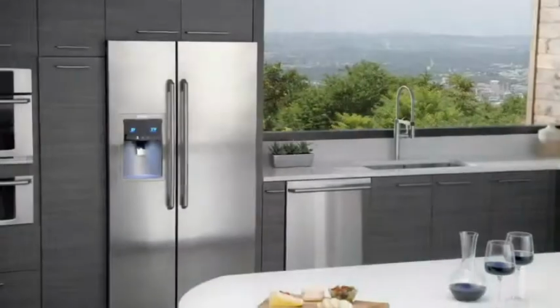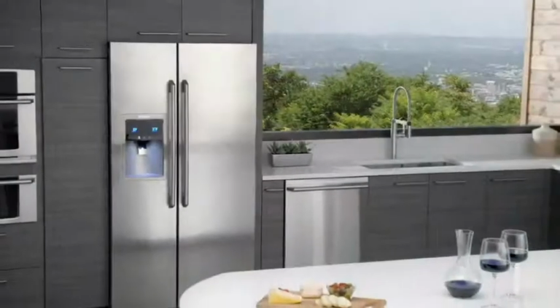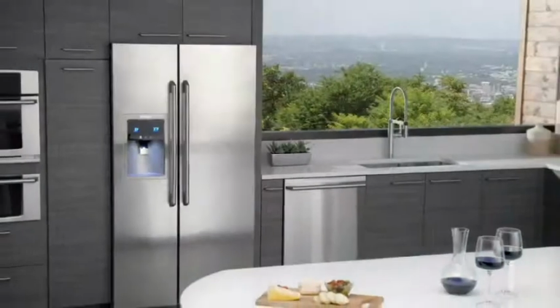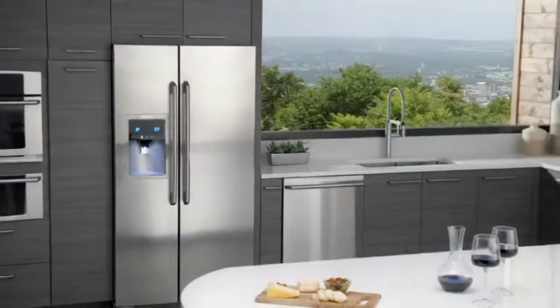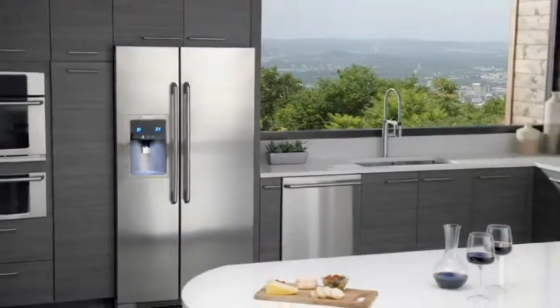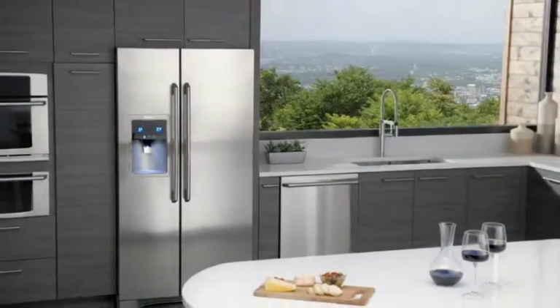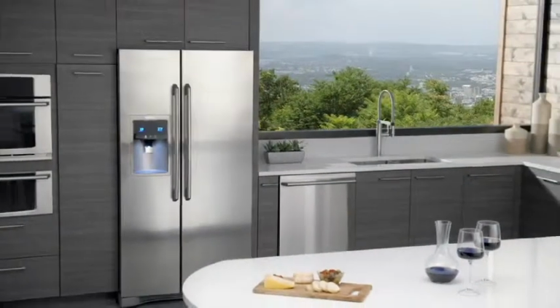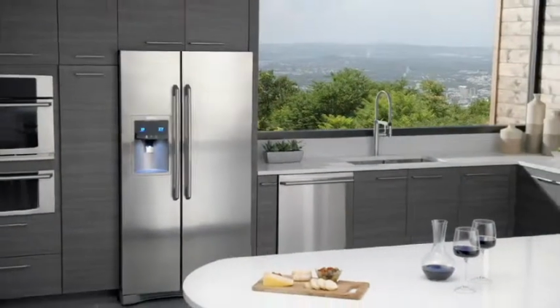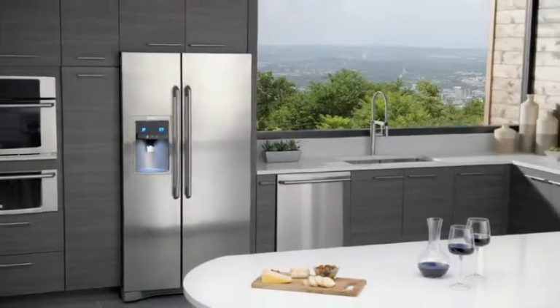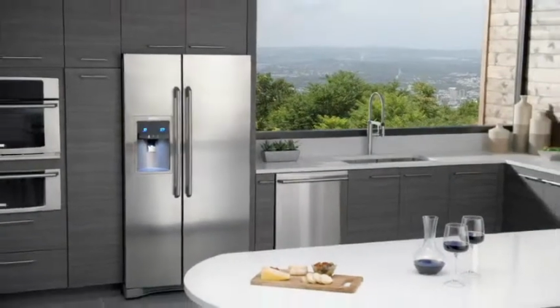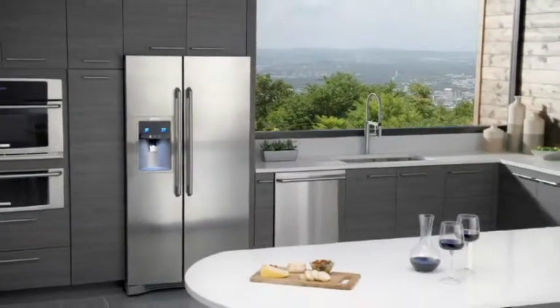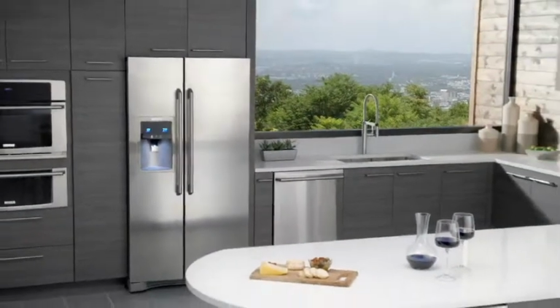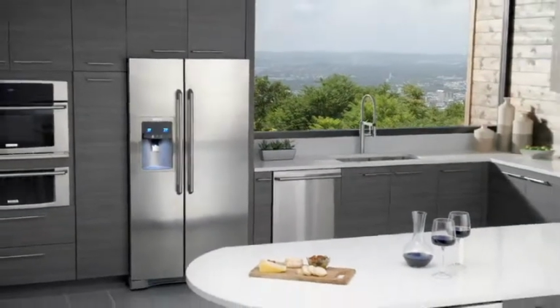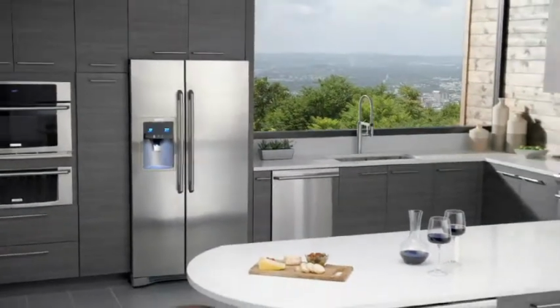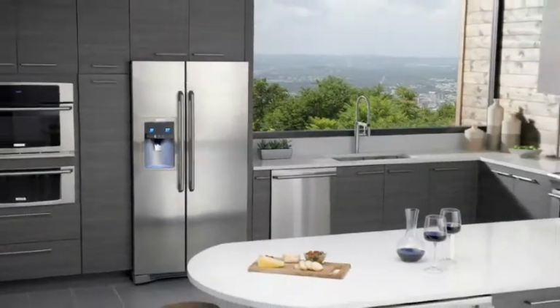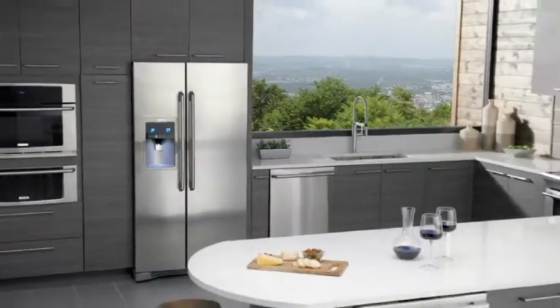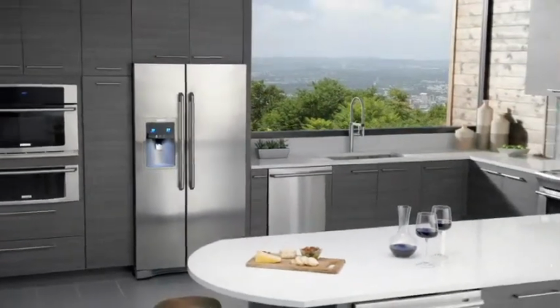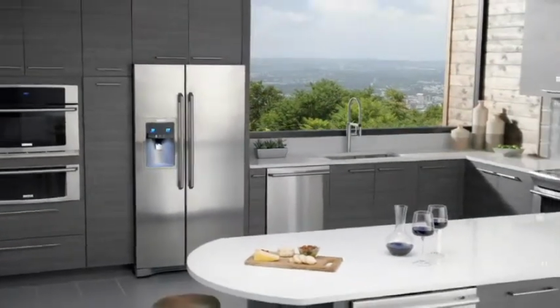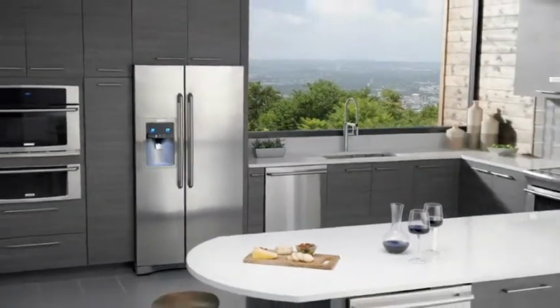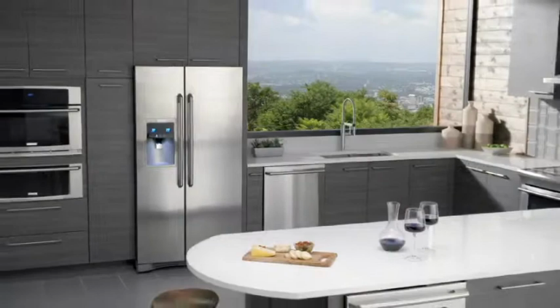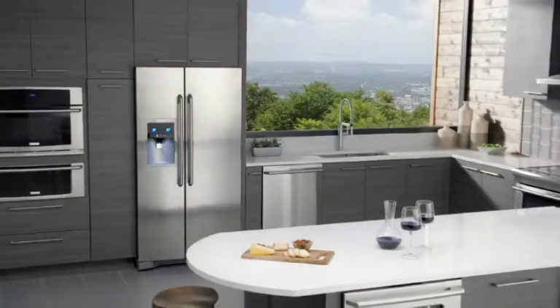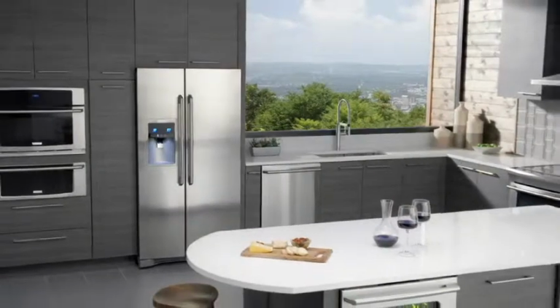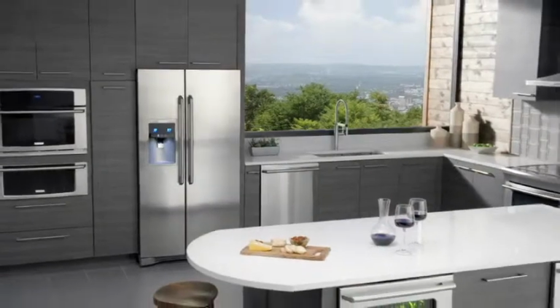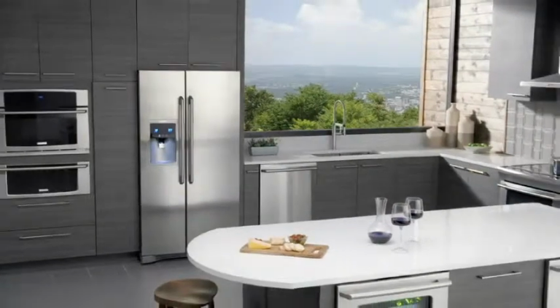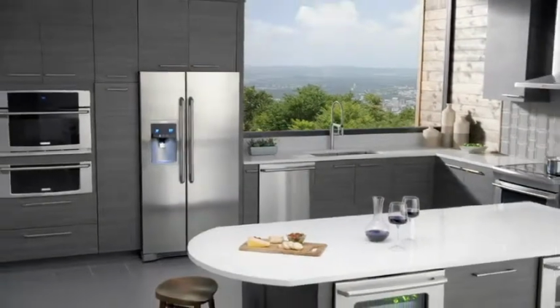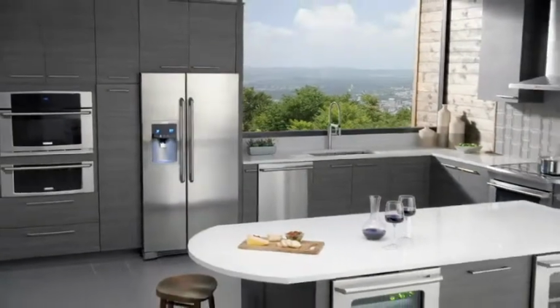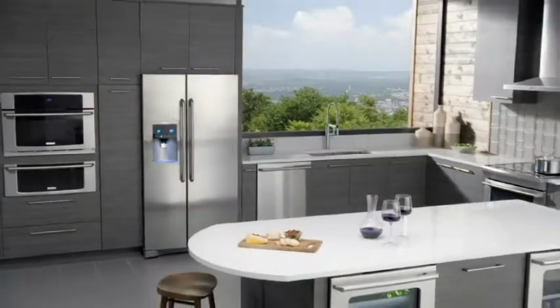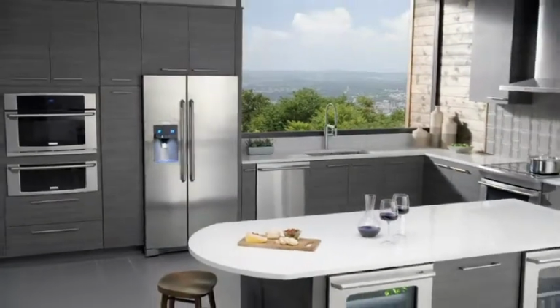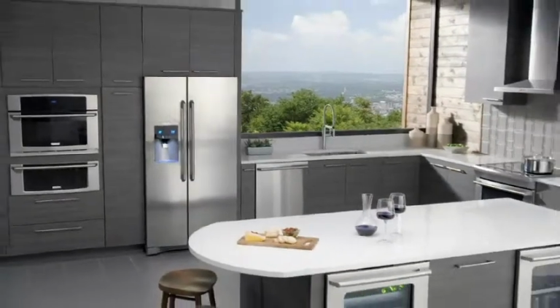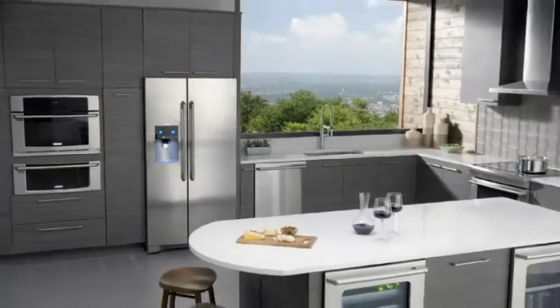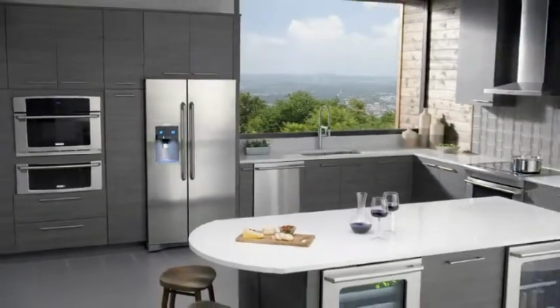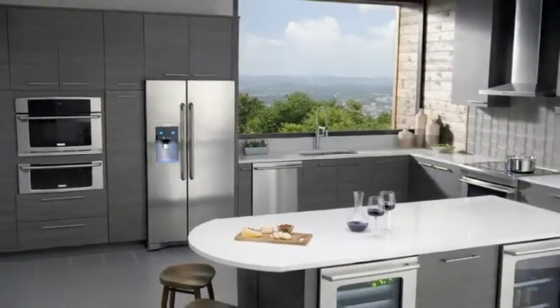The side-by-side refrigerator from Electrolux. Be even more amazing.